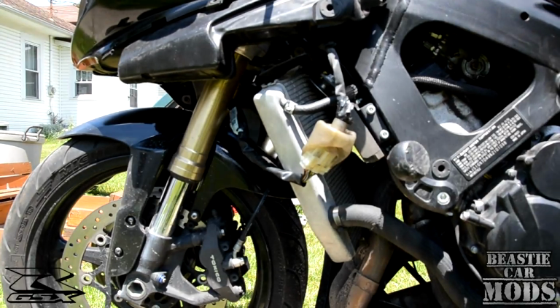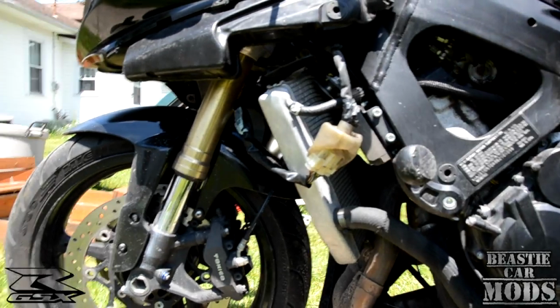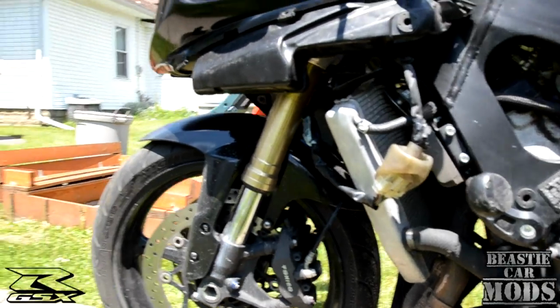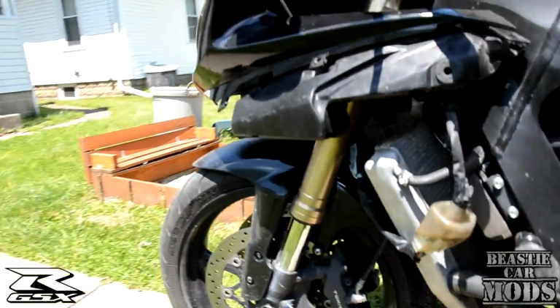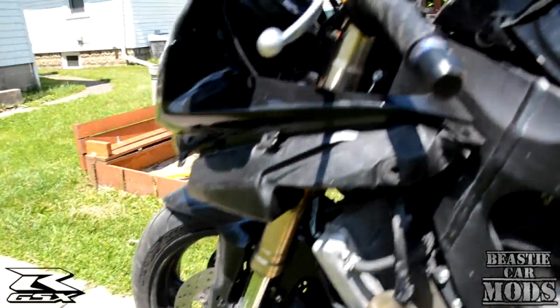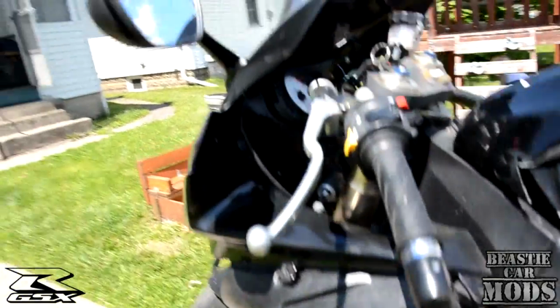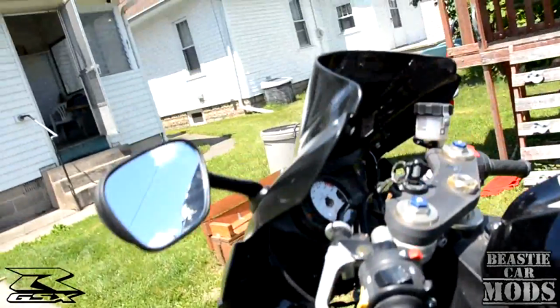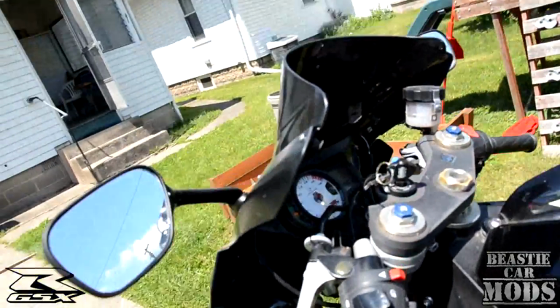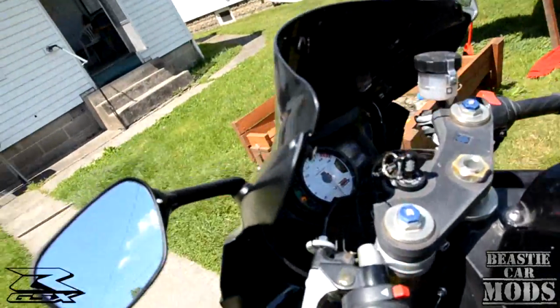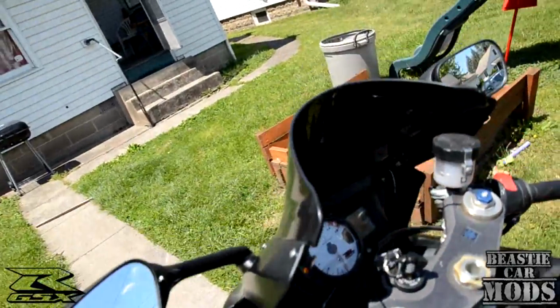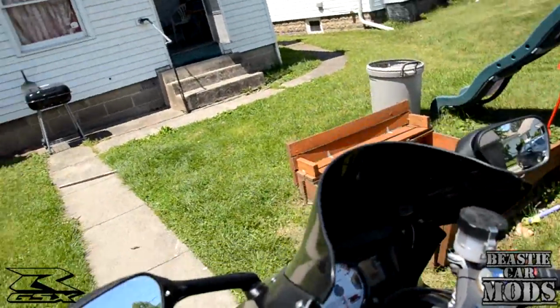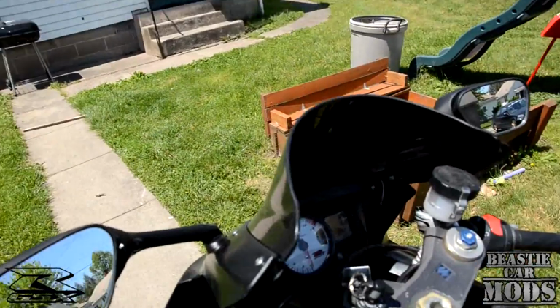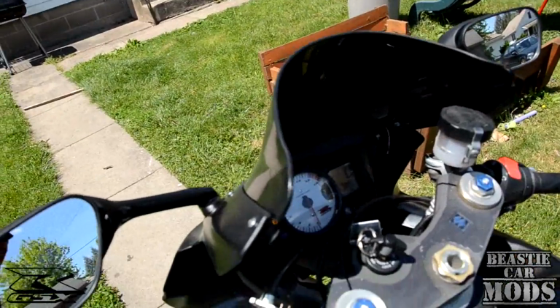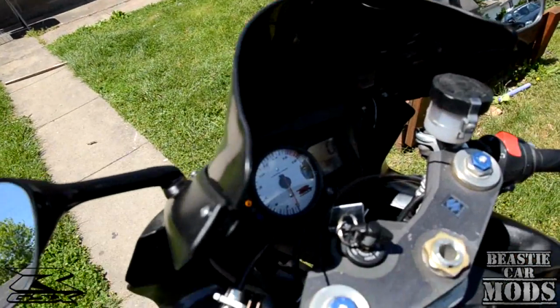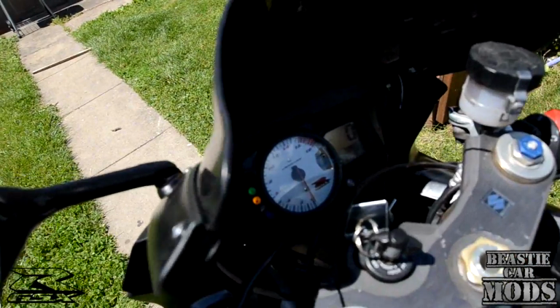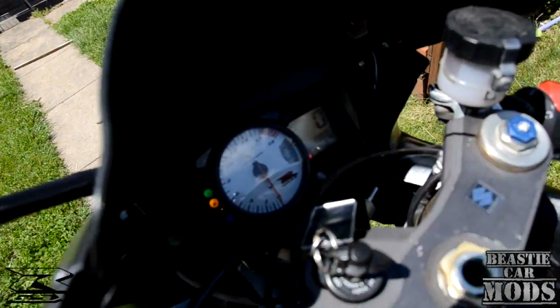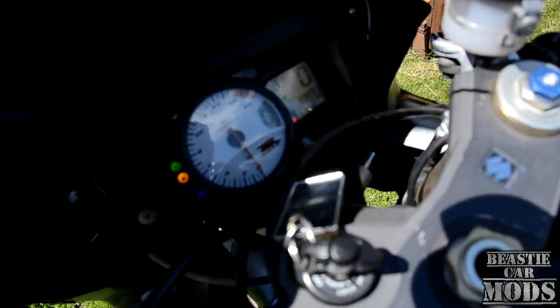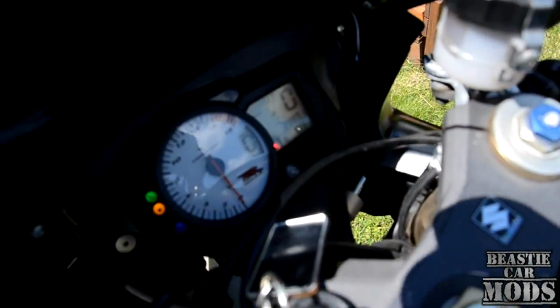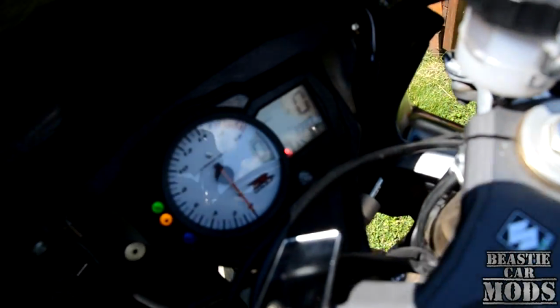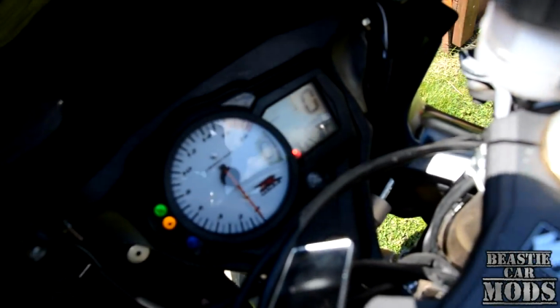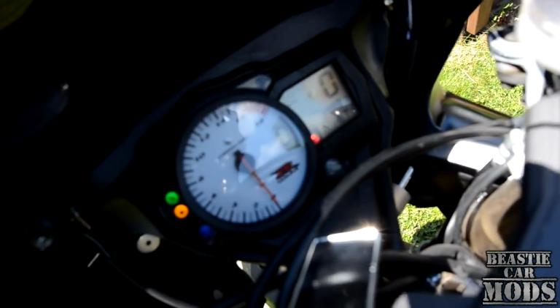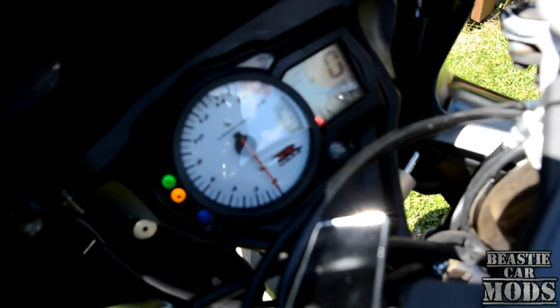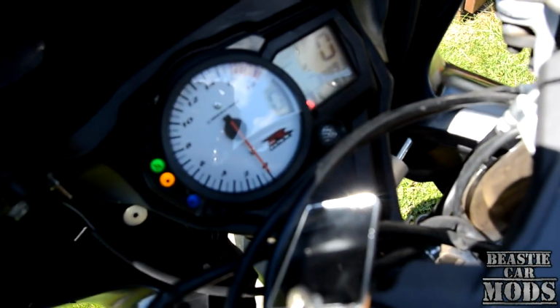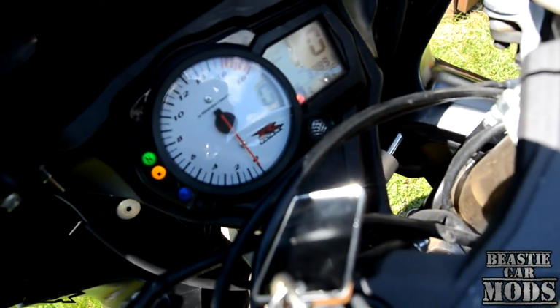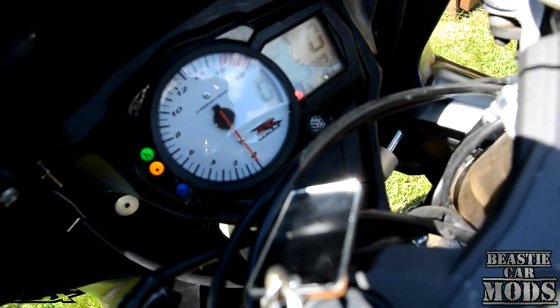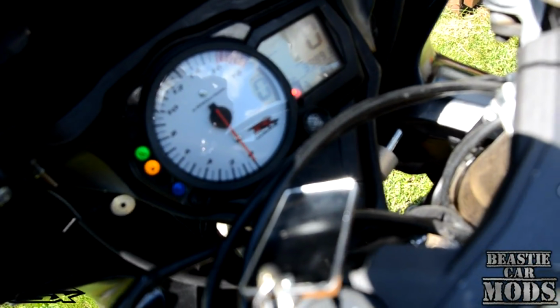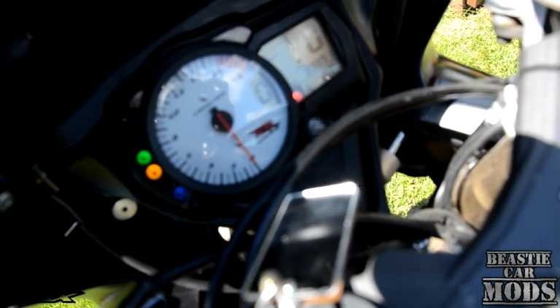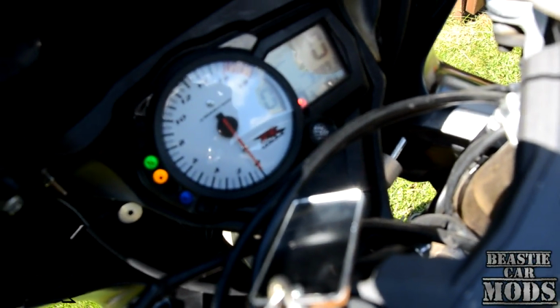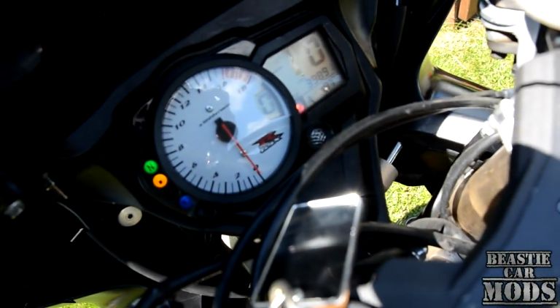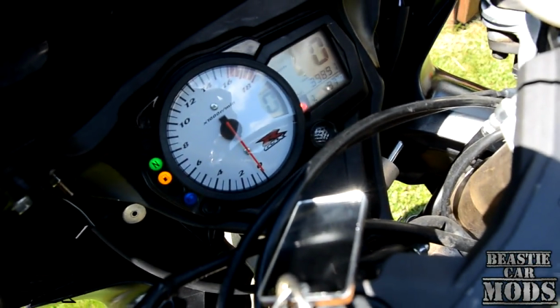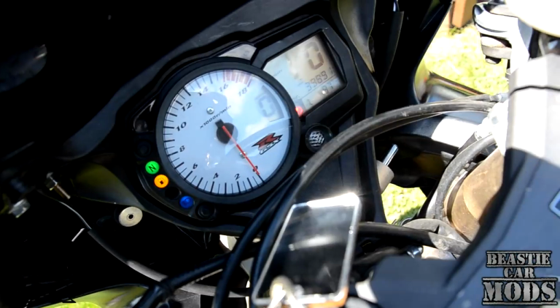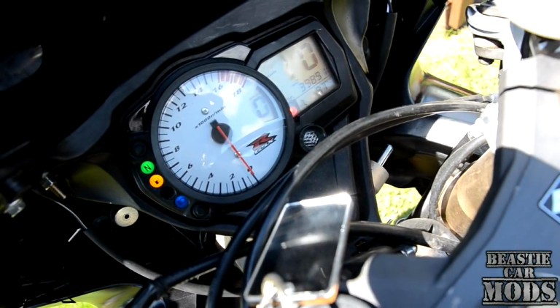As soon as I turn the ignition, you can see the cluster came on — everything's working up there like it's supposed to.